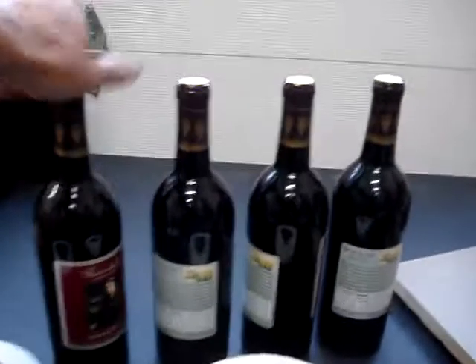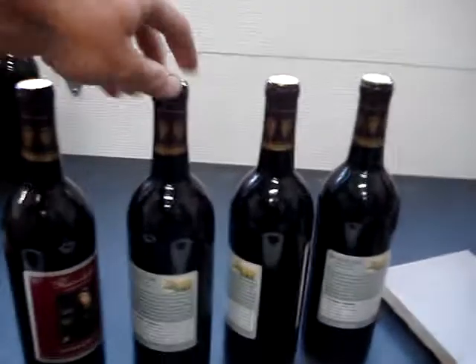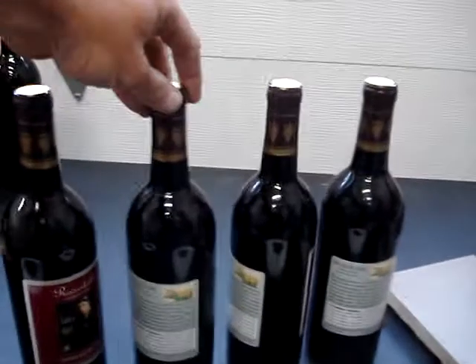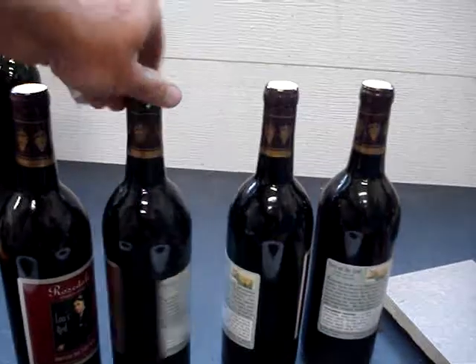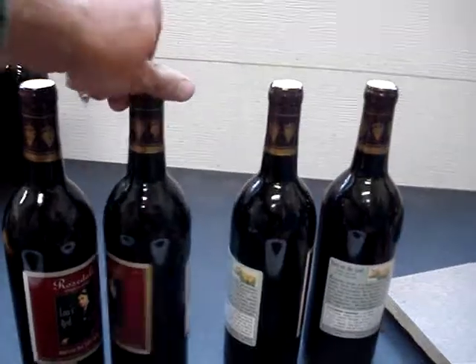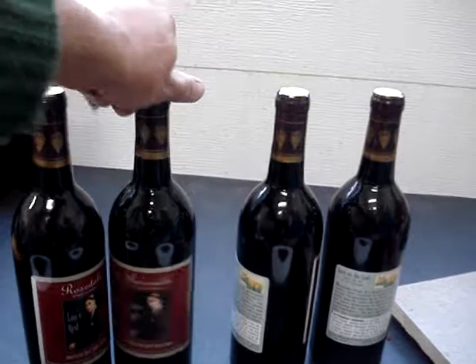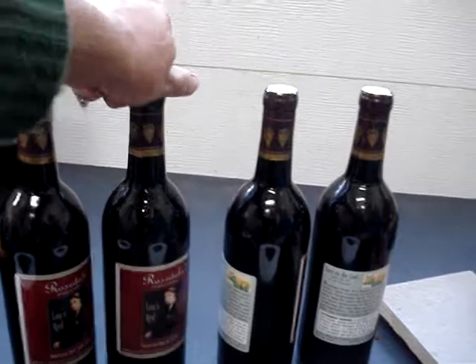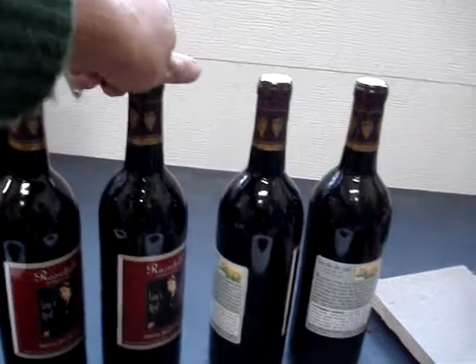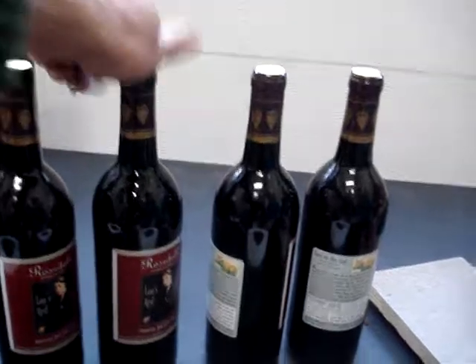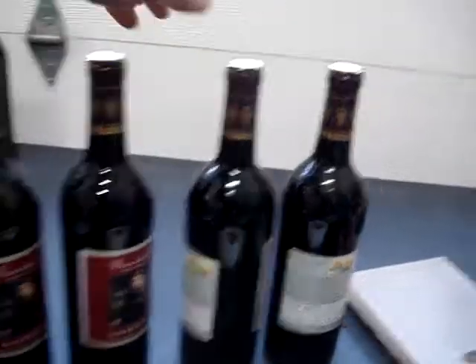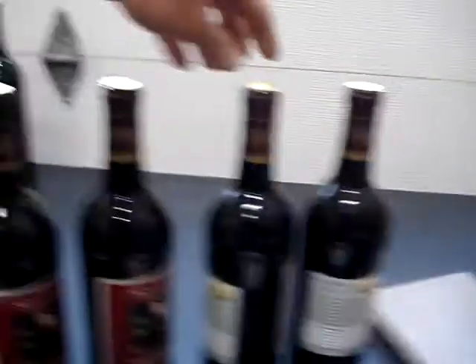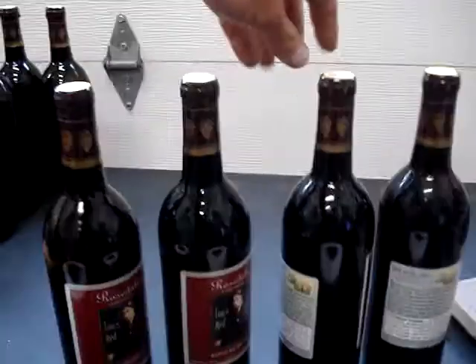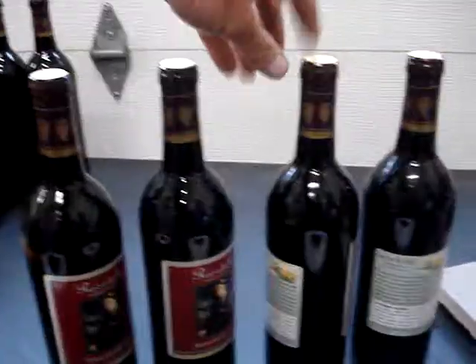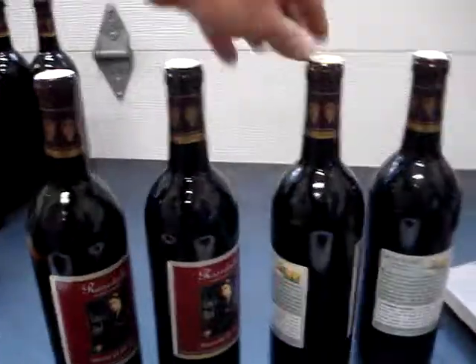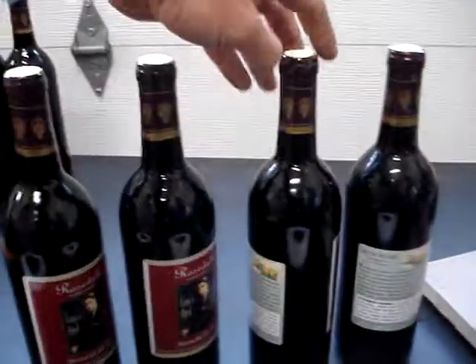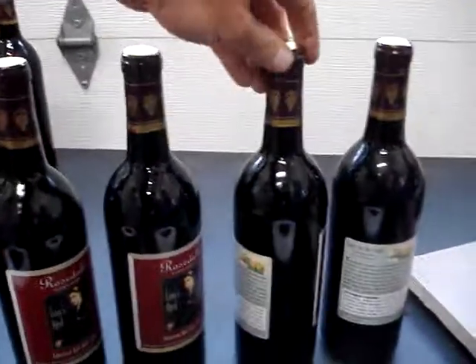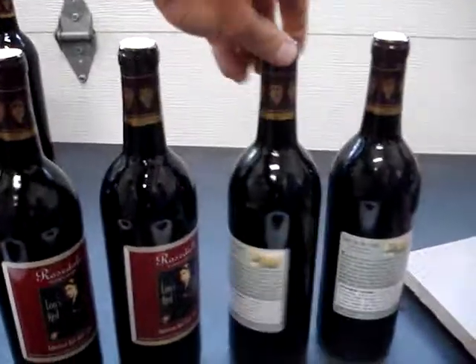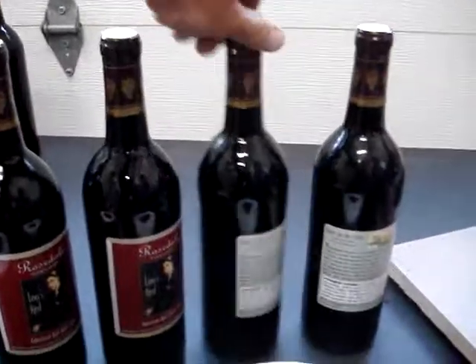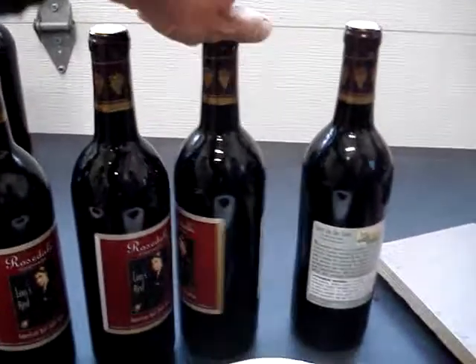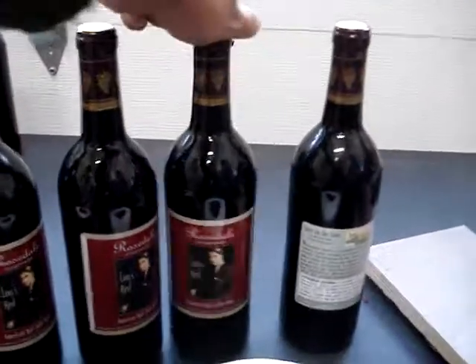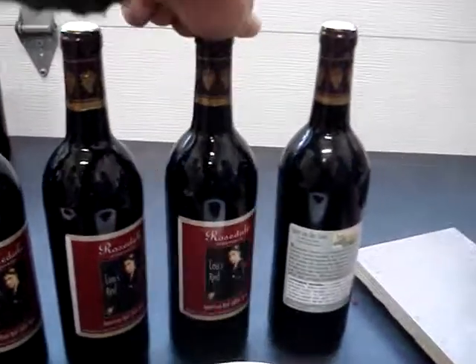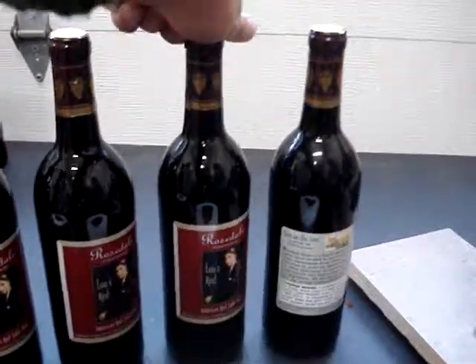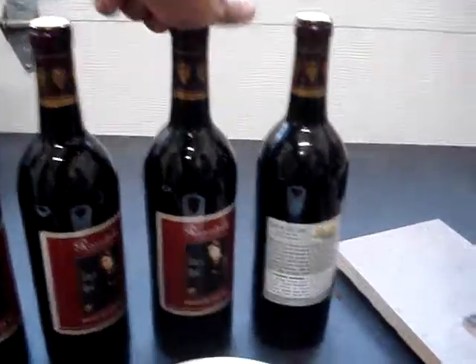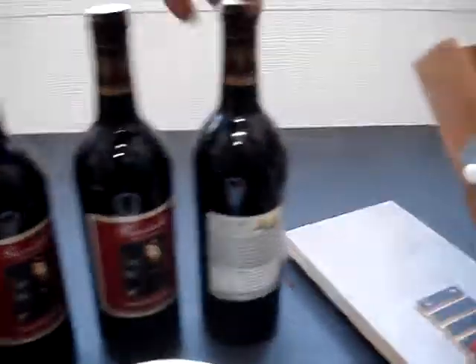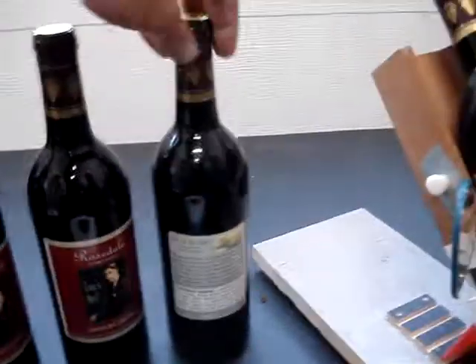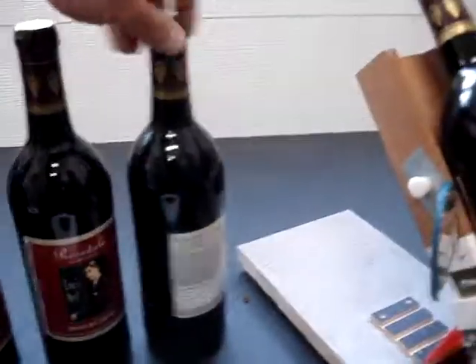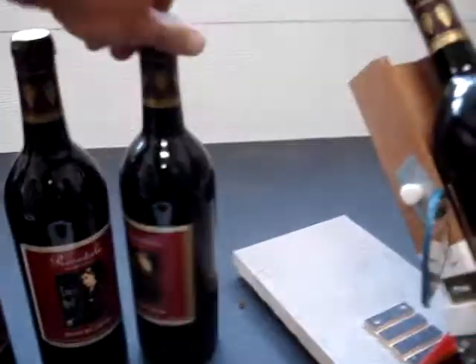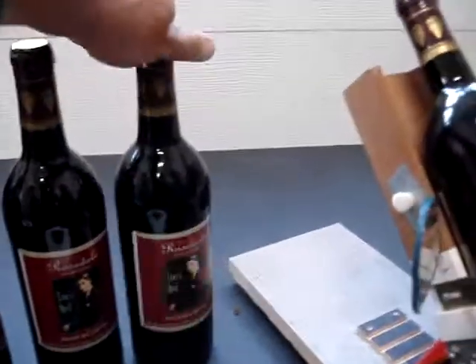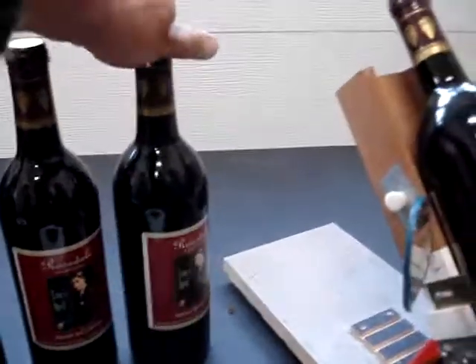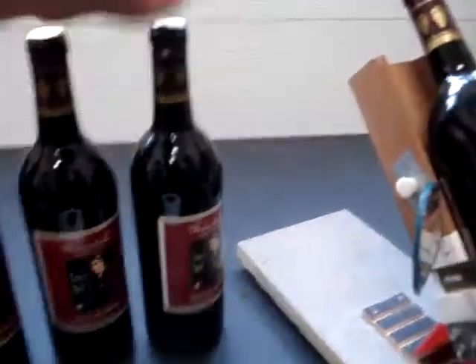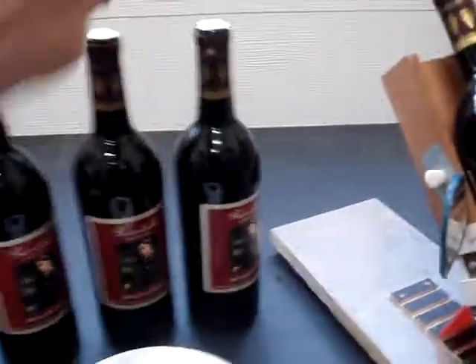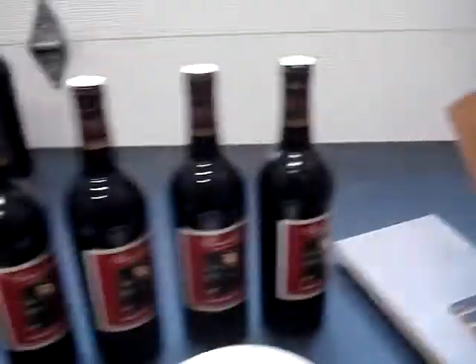Finished. Look at that — double front label. Finished. You're going to get the lucky bottle. Finished product.